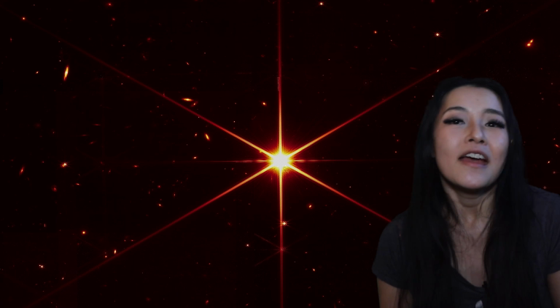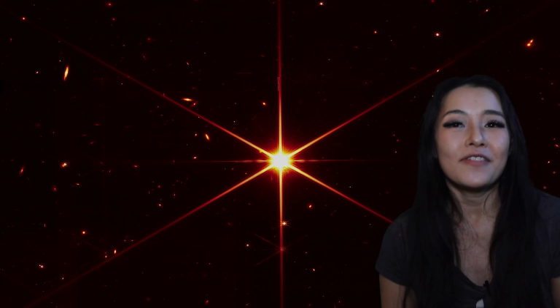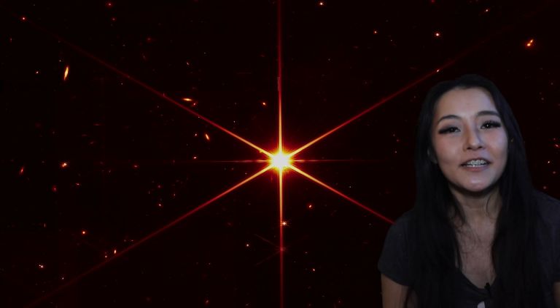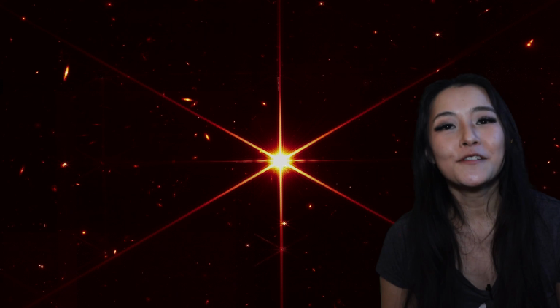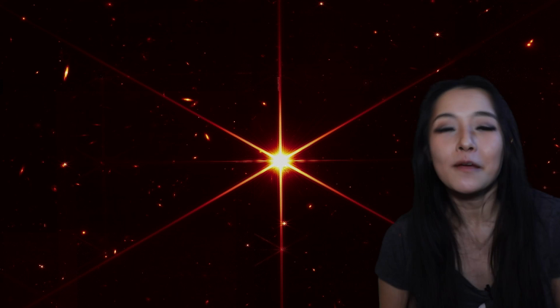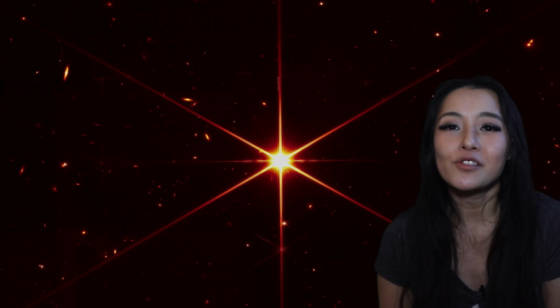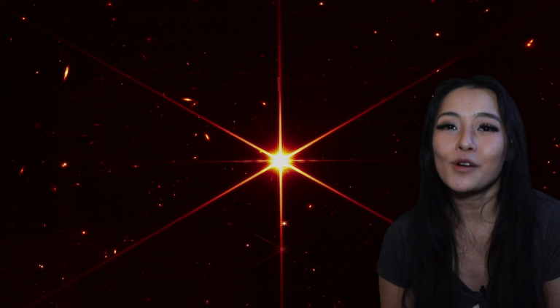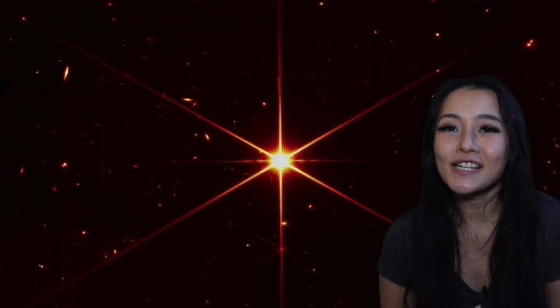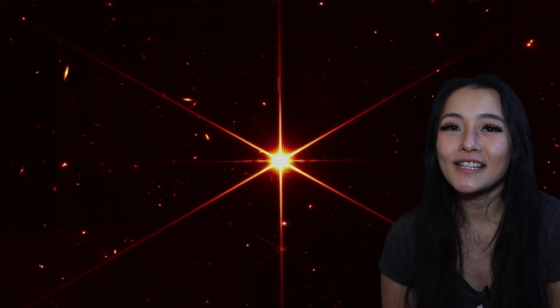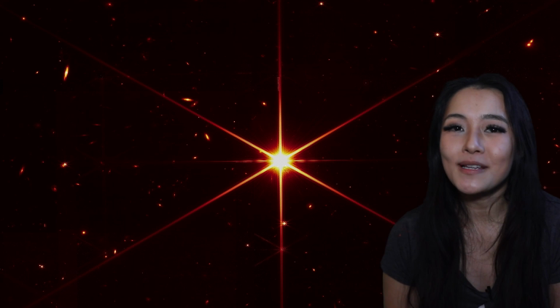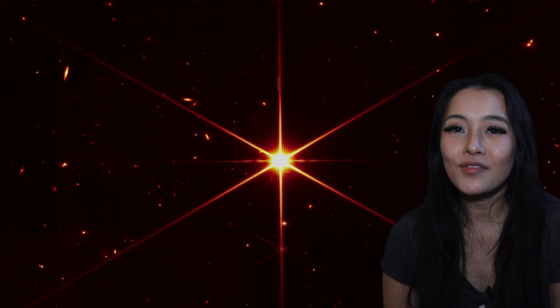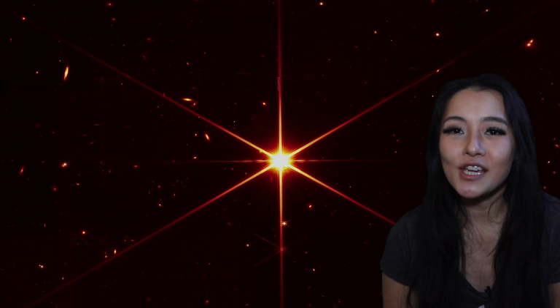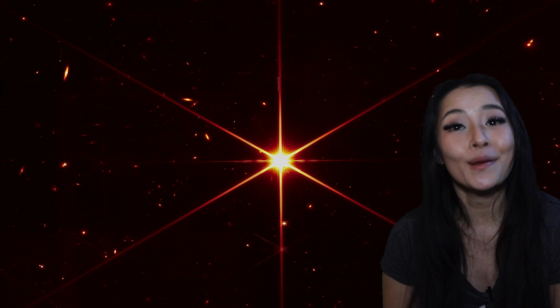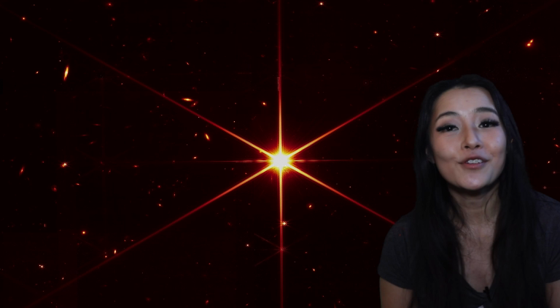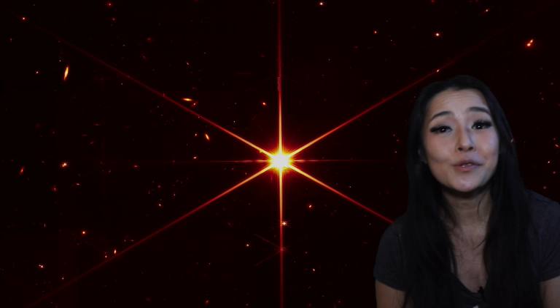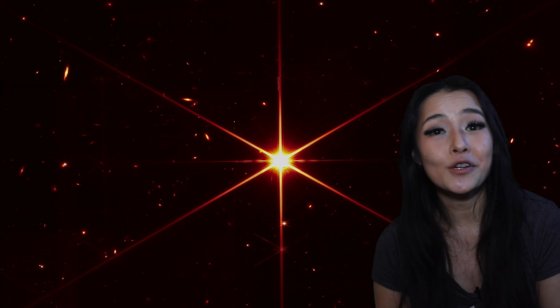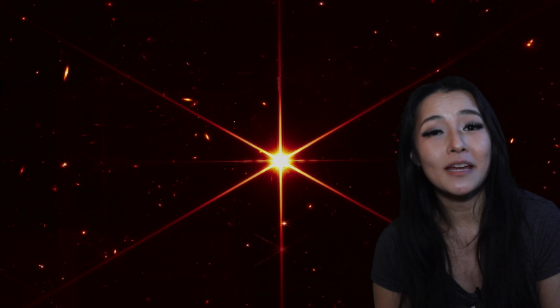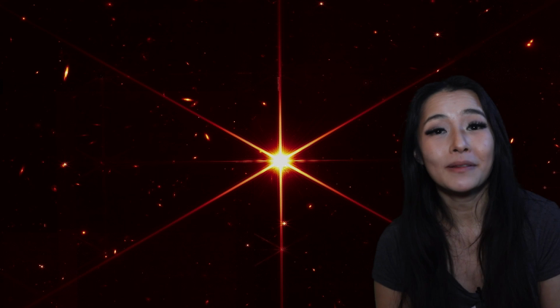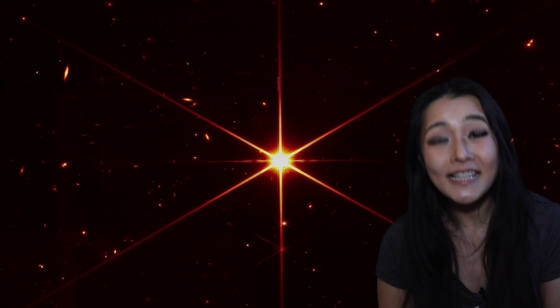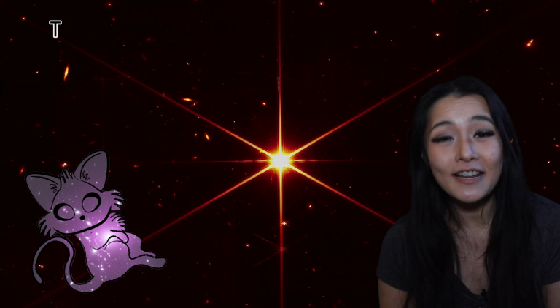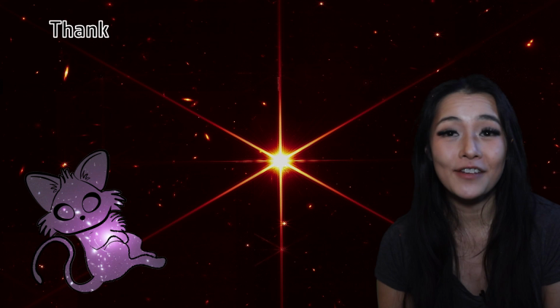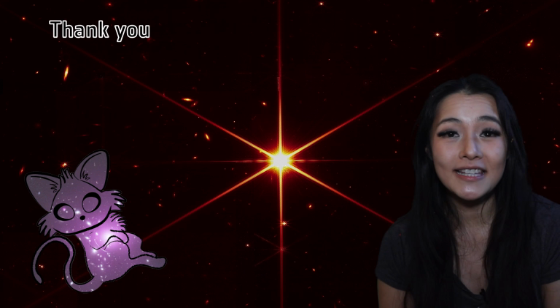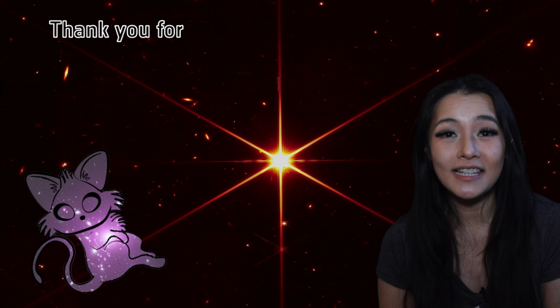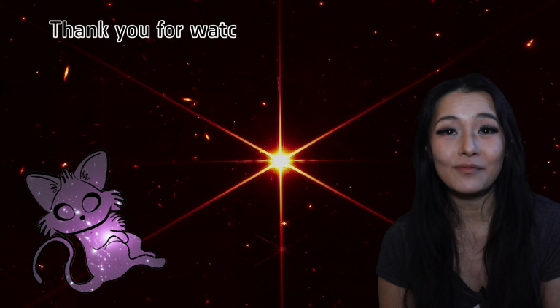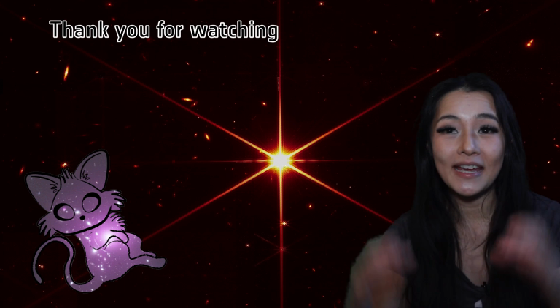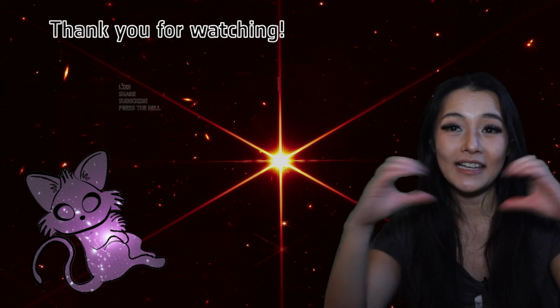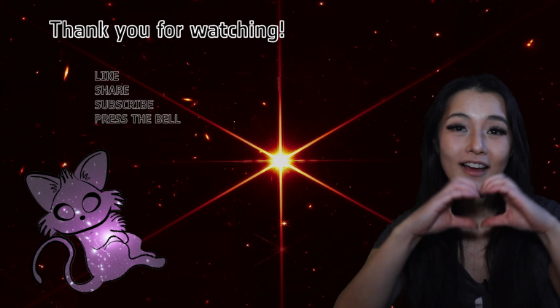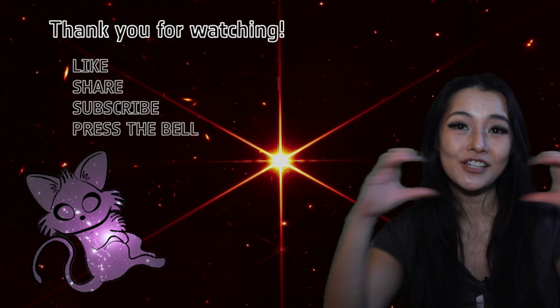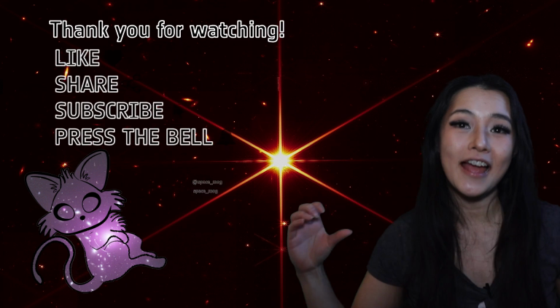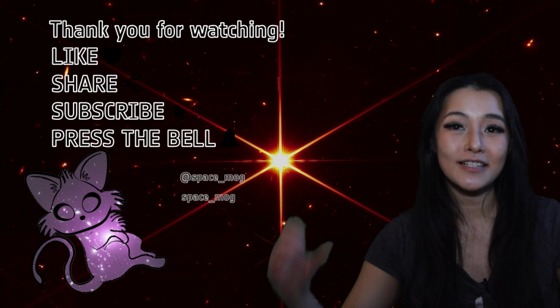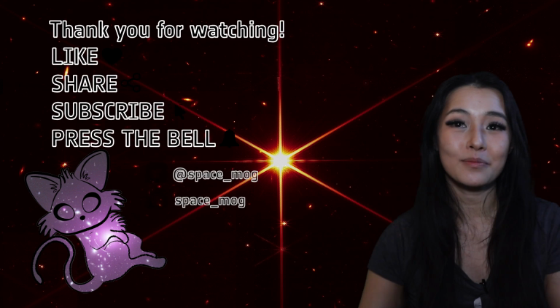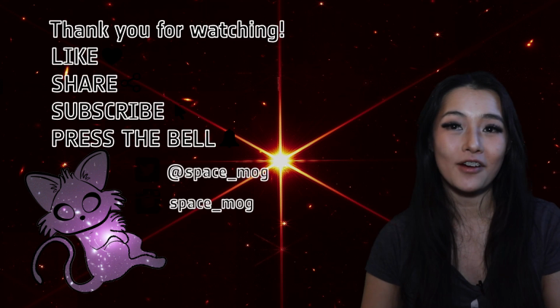Thank you so much for watching this week's video. If you enjoyed it, please don't forget to leave me a like, share, and subscribe.